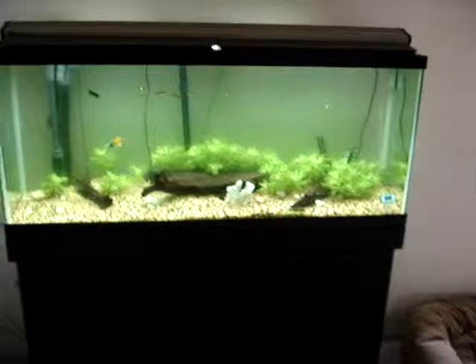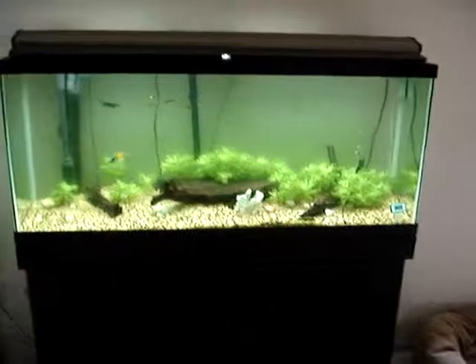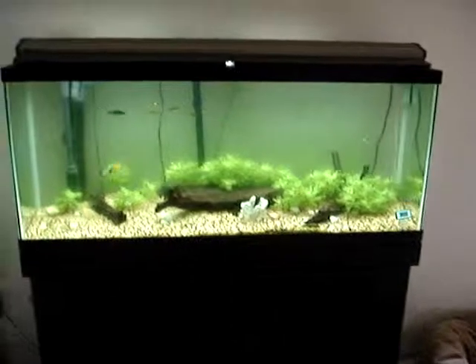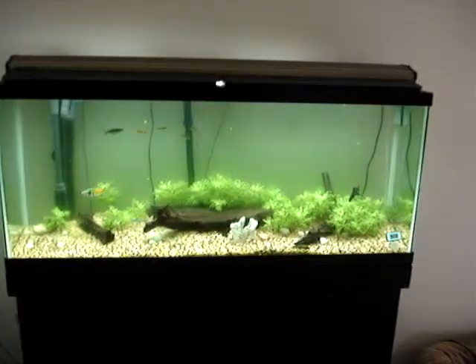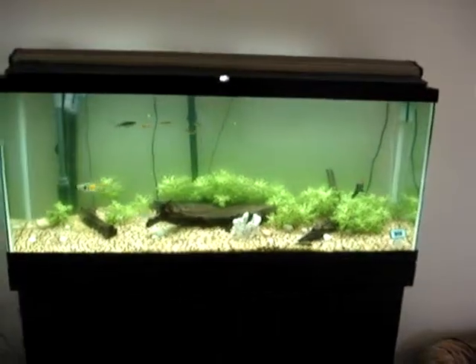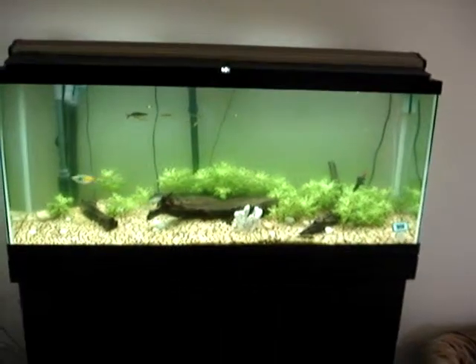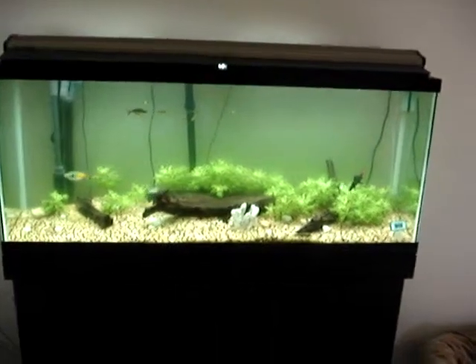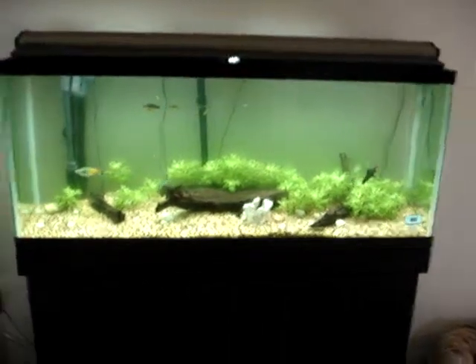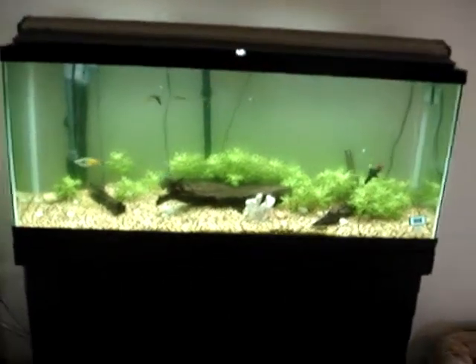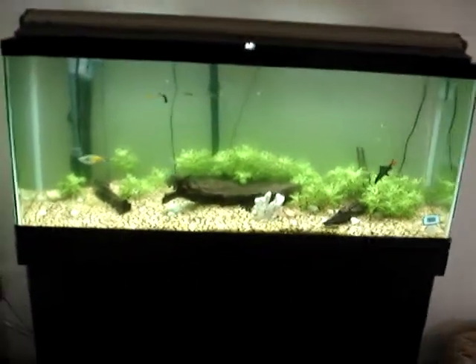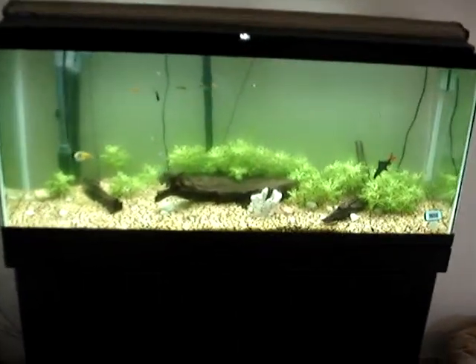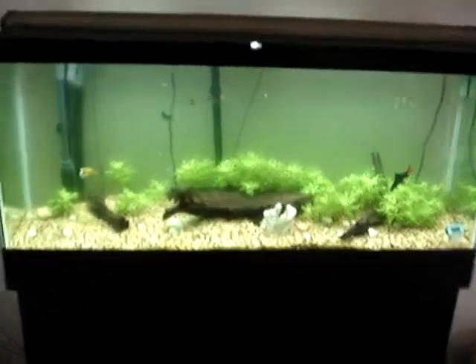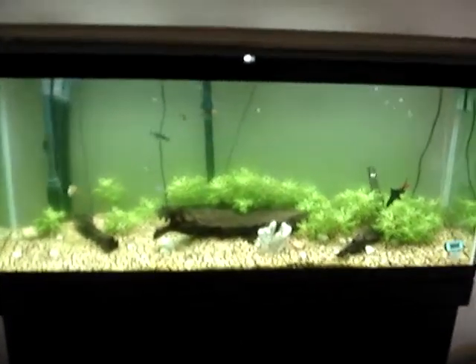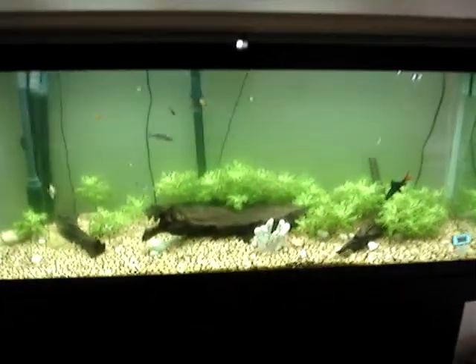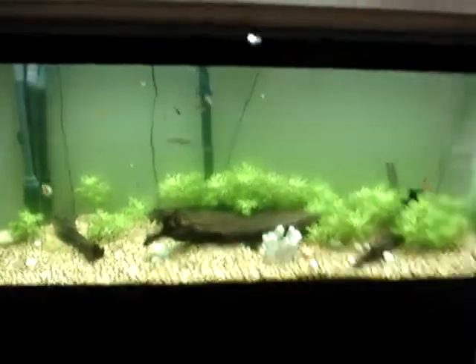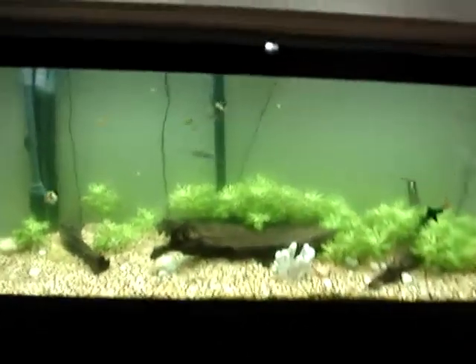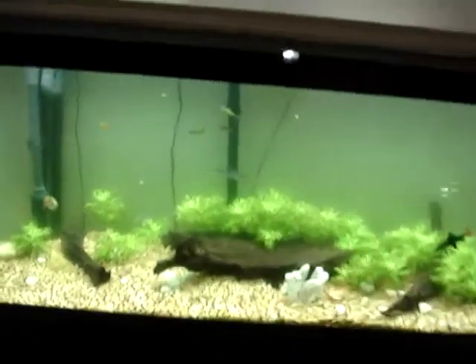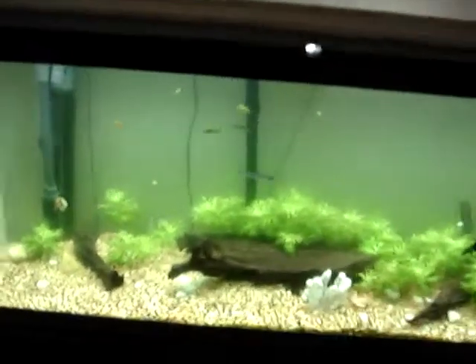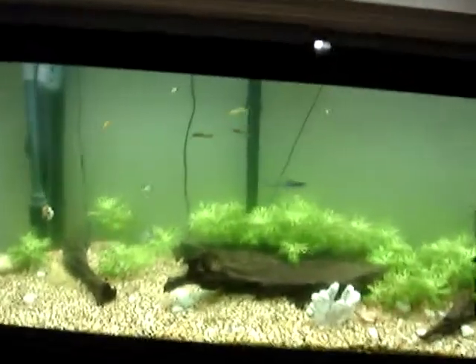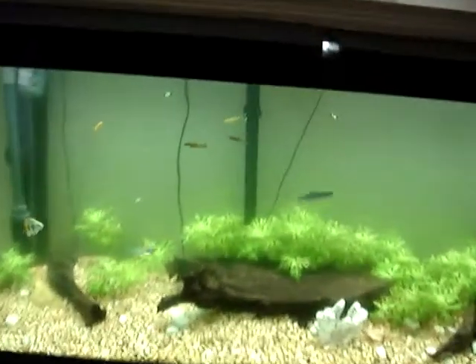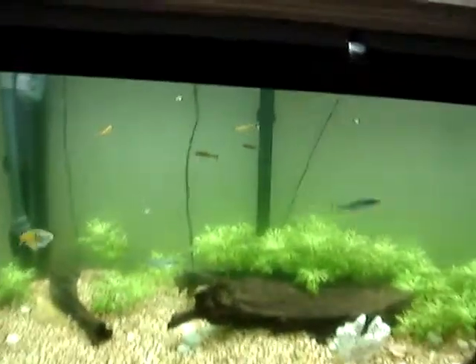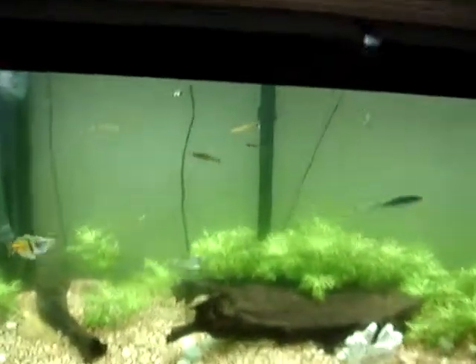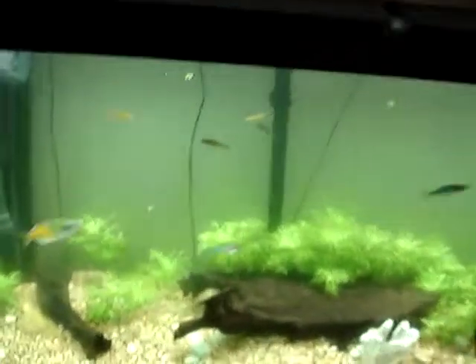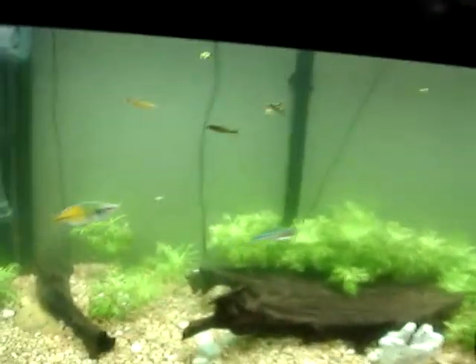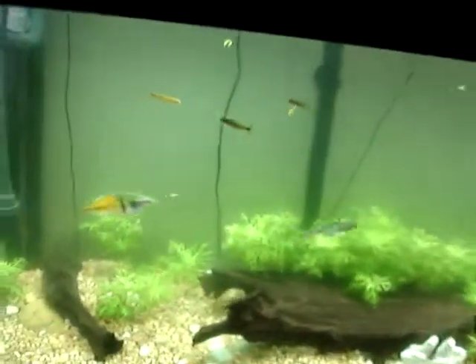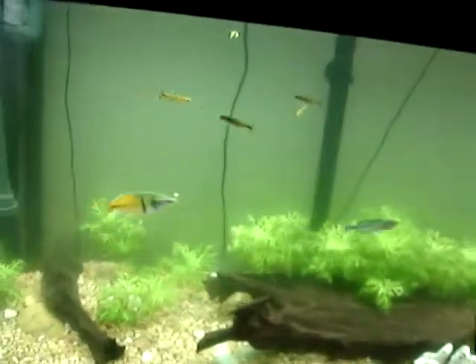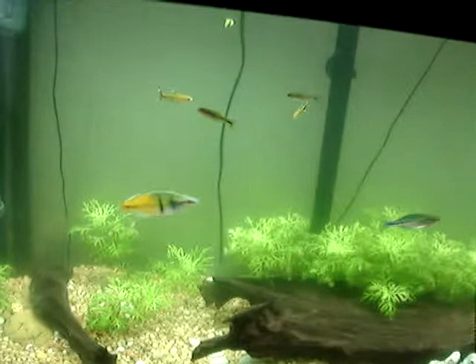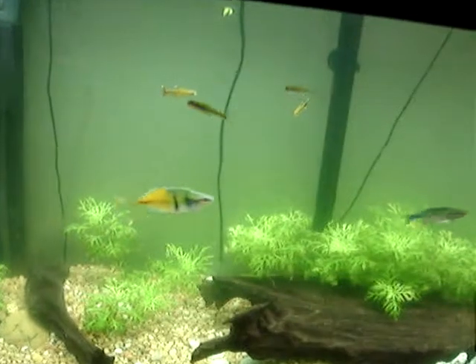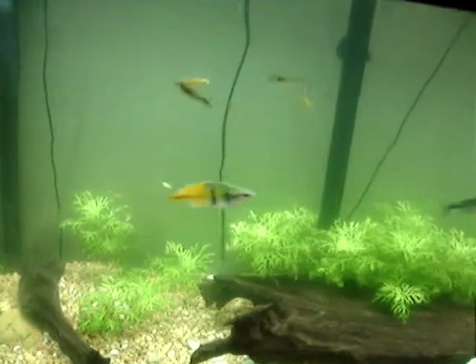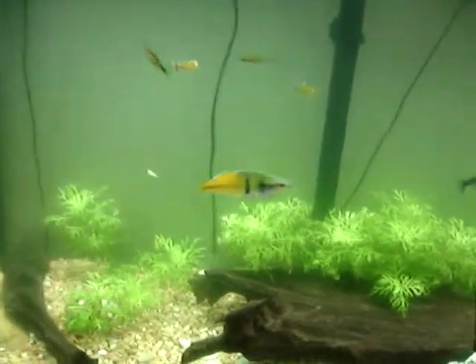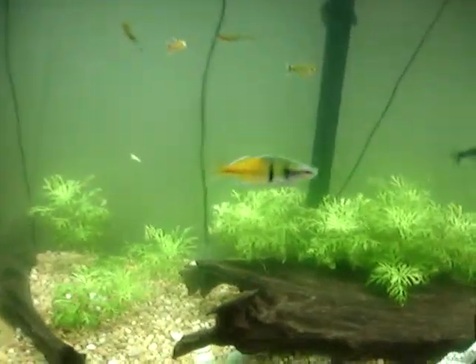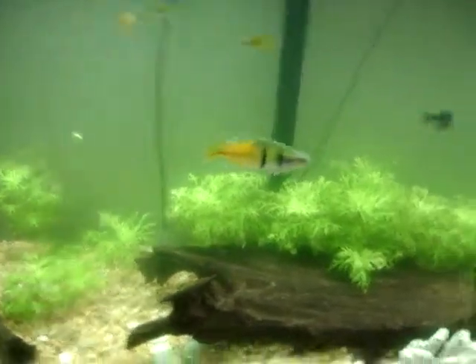Here's a short clip of our 55-gallon fish tank. Not sure how well it's going to come into focus.